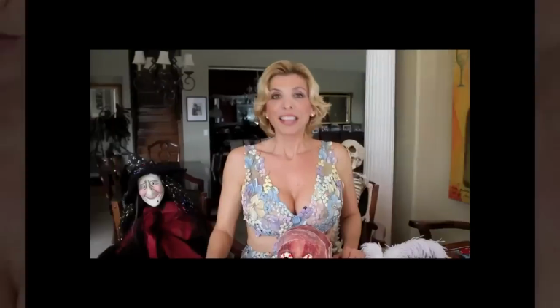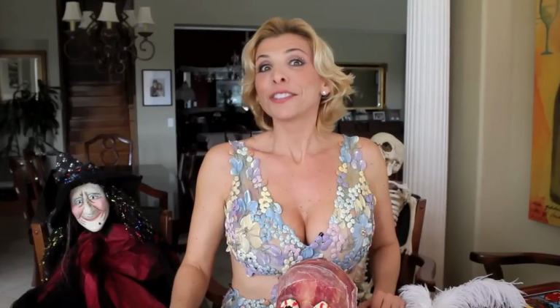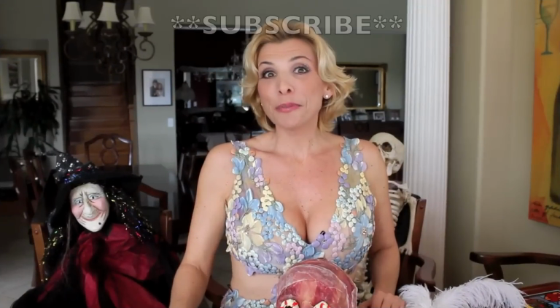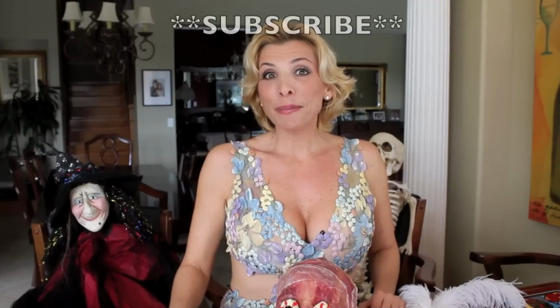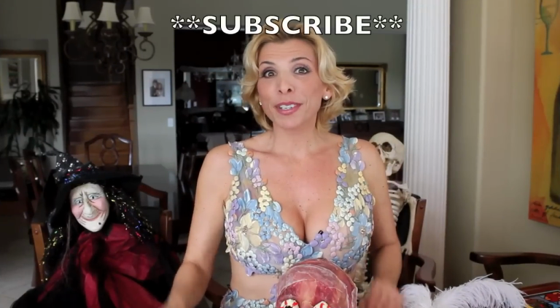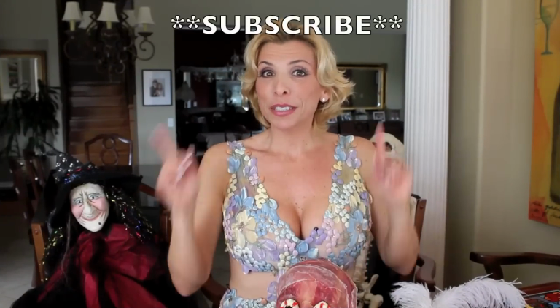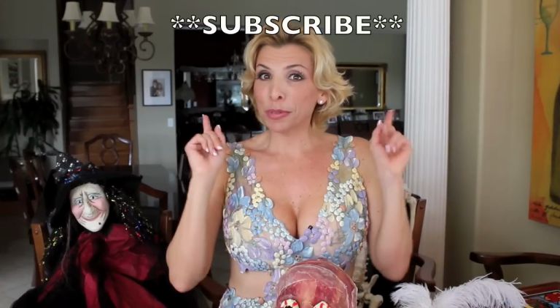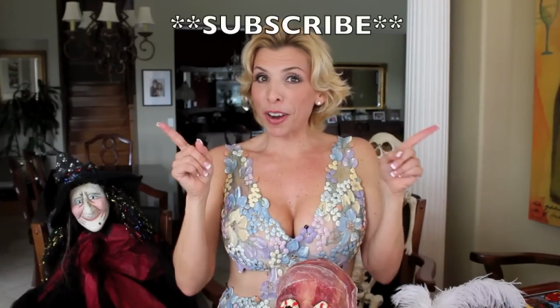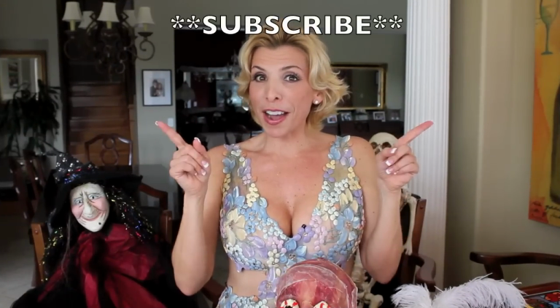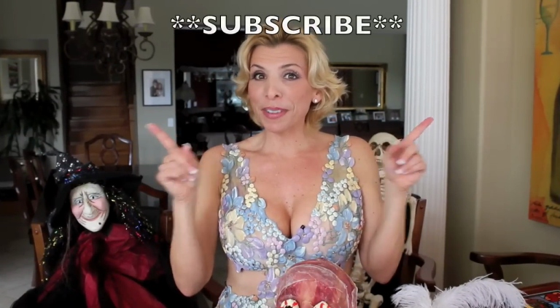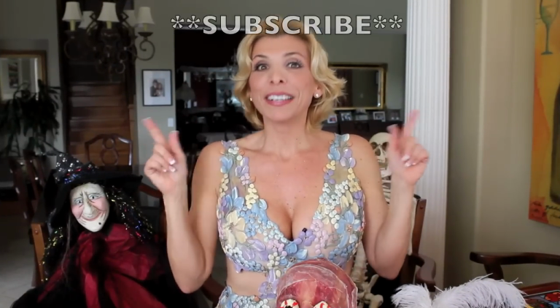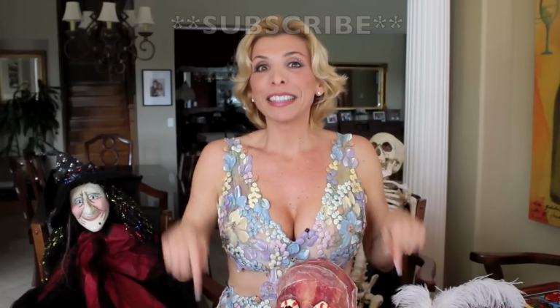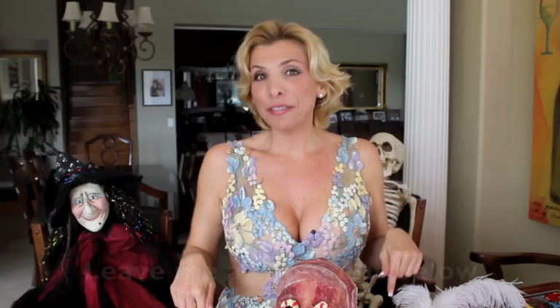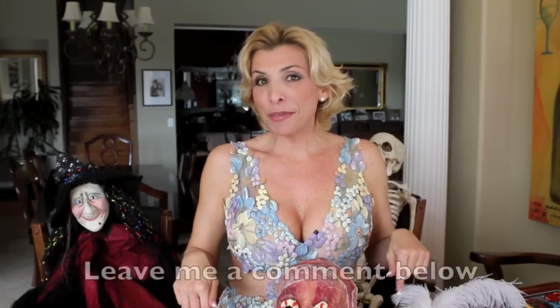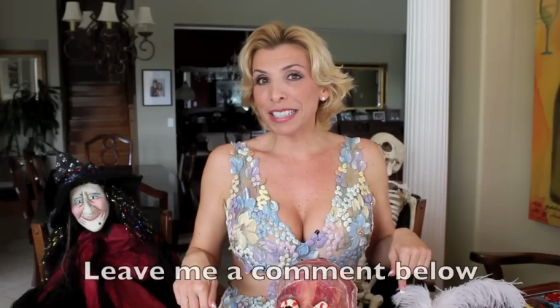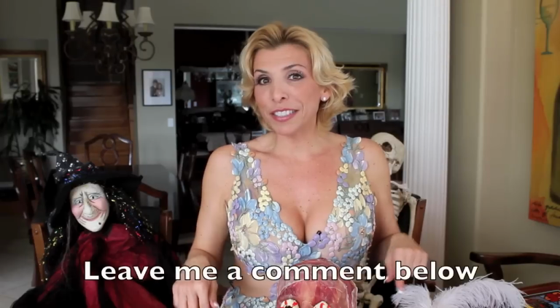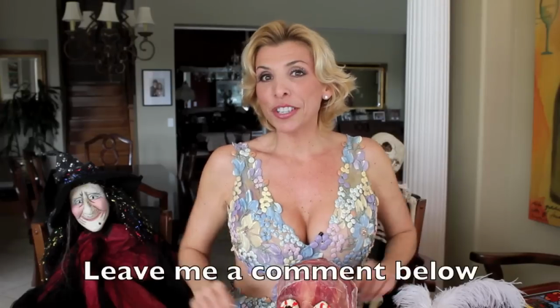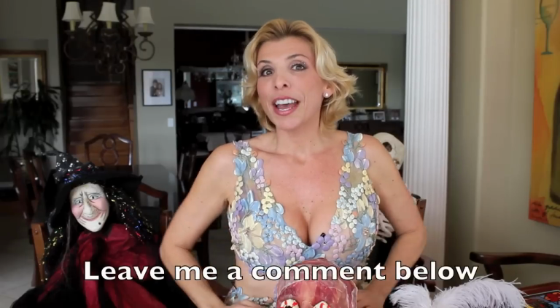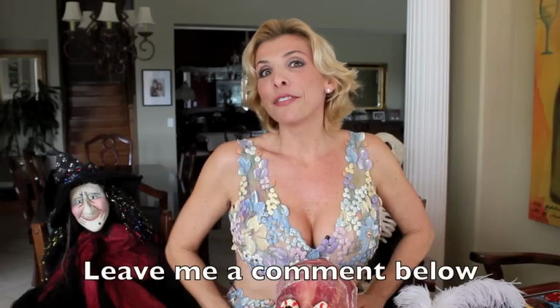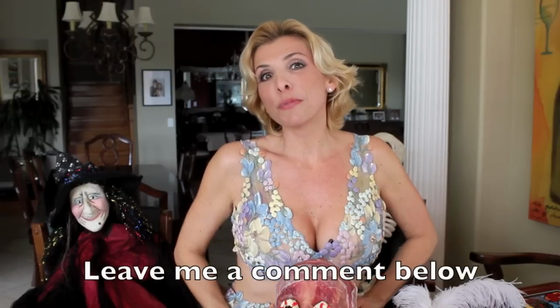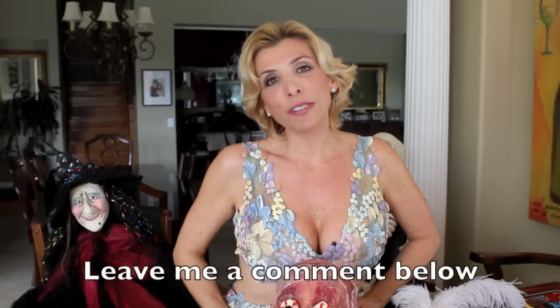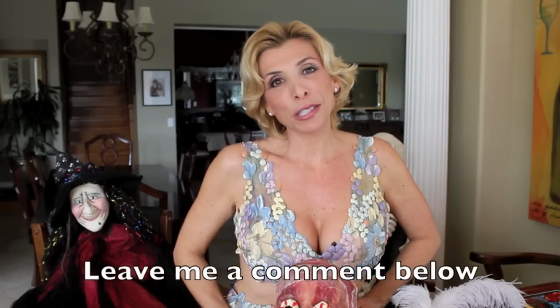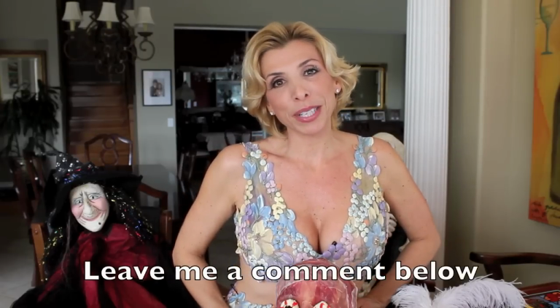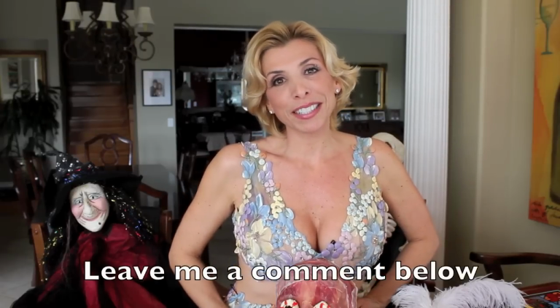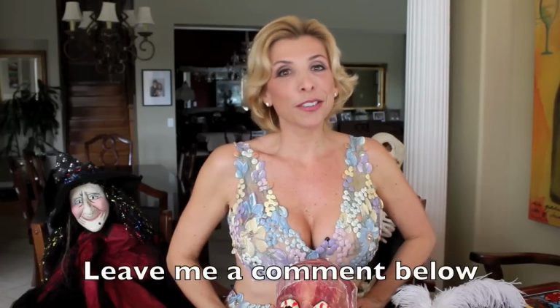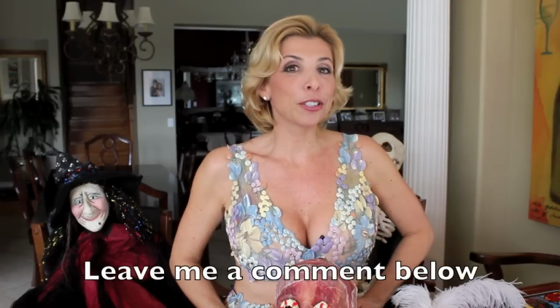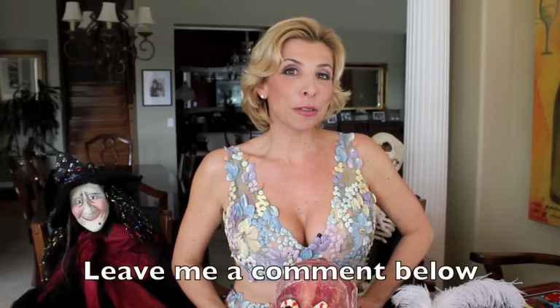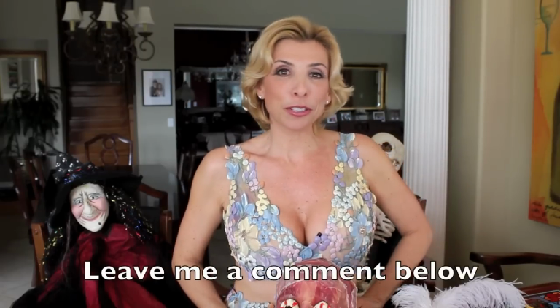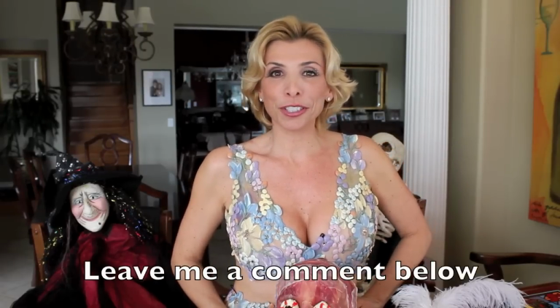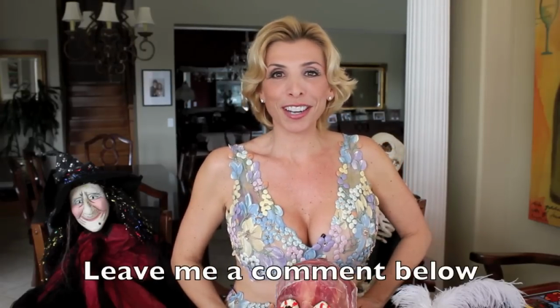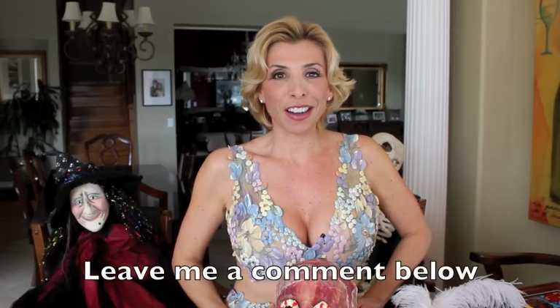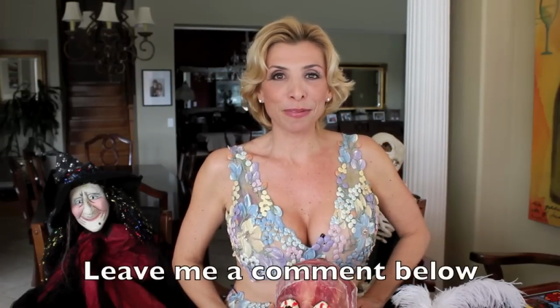So remember, subscribe, leave me a message, and for more recipes, go to cookingwithsugar.com.